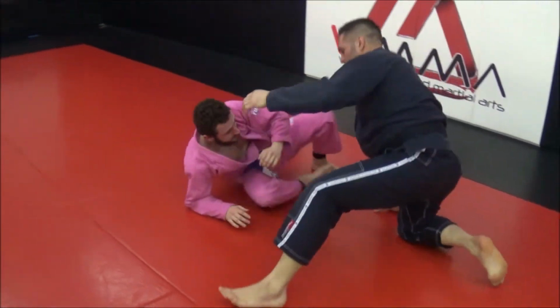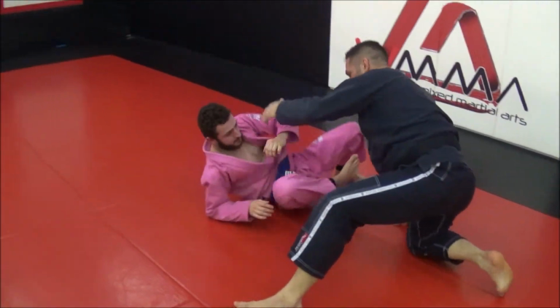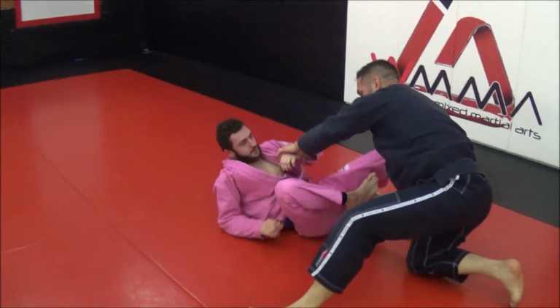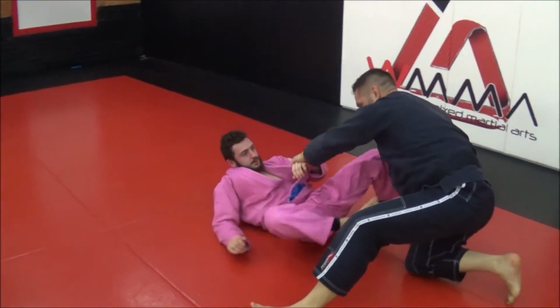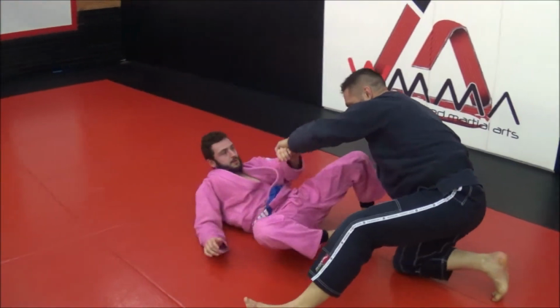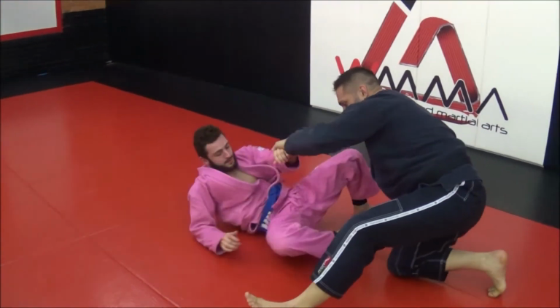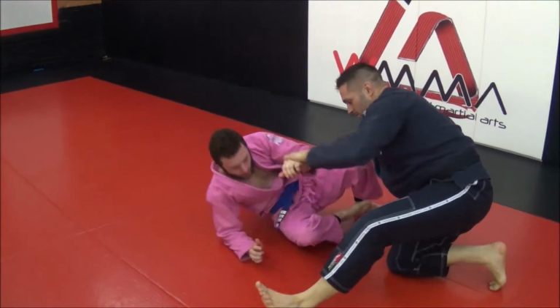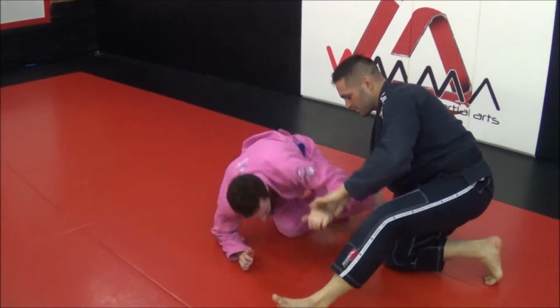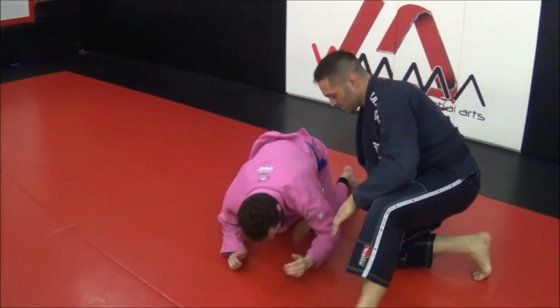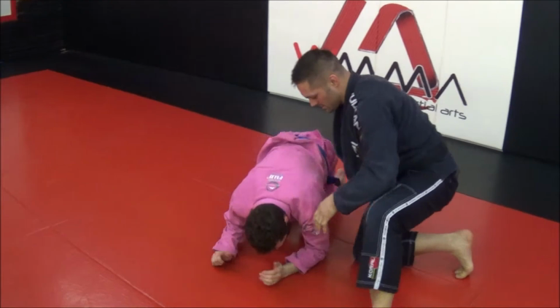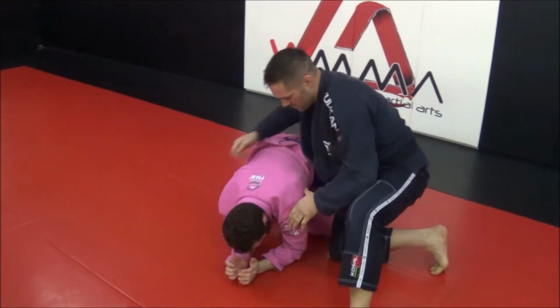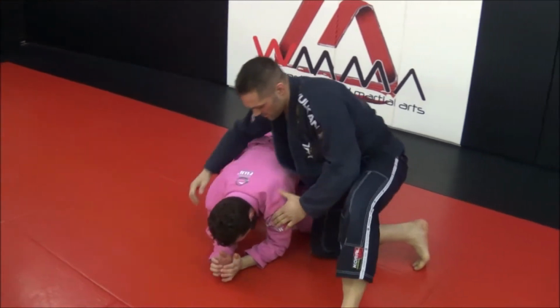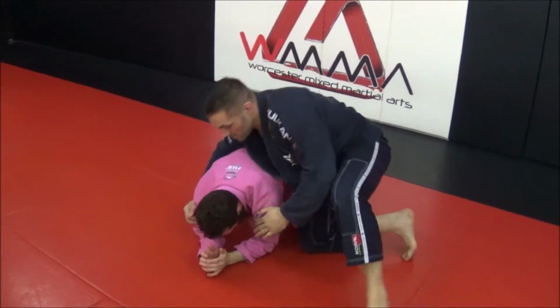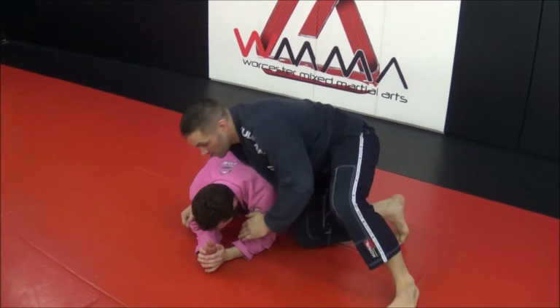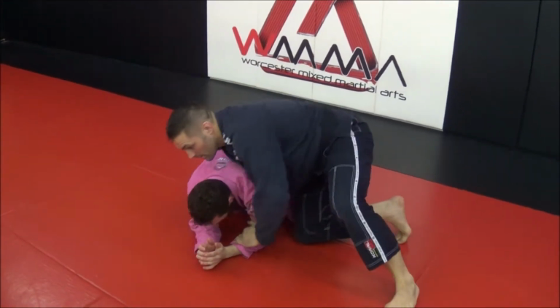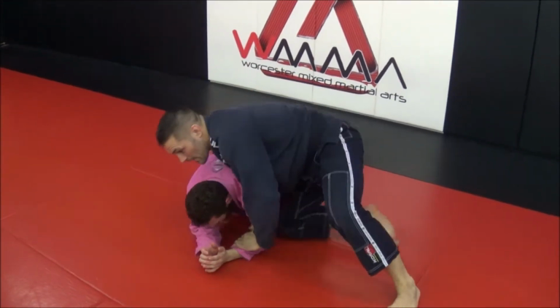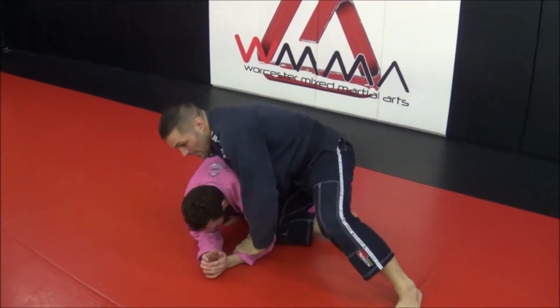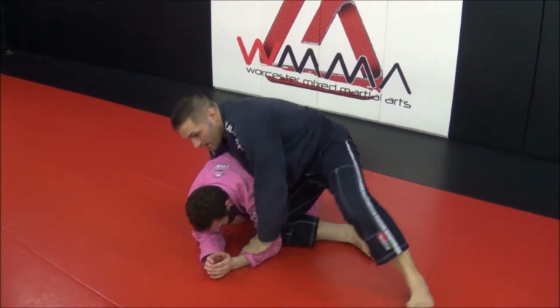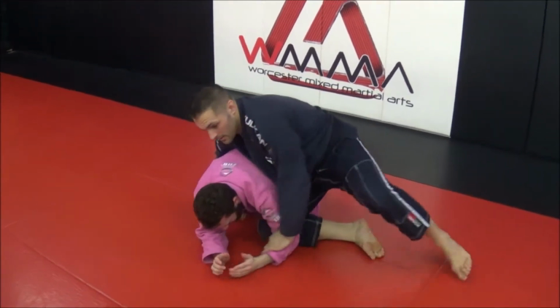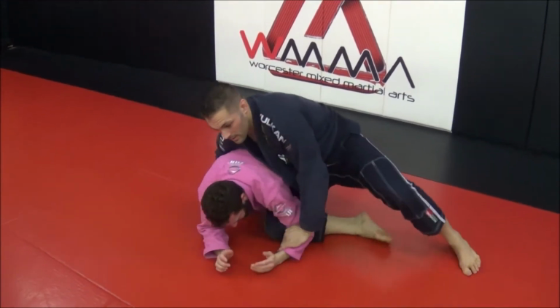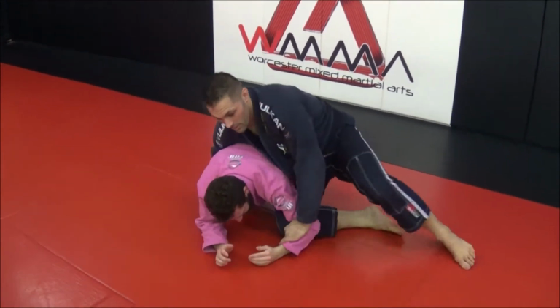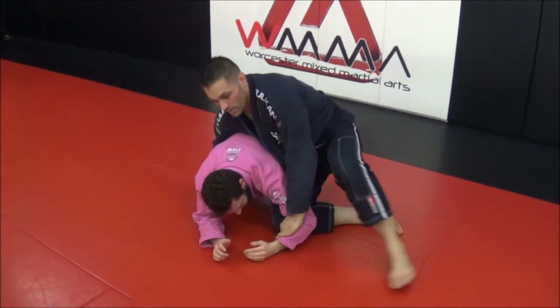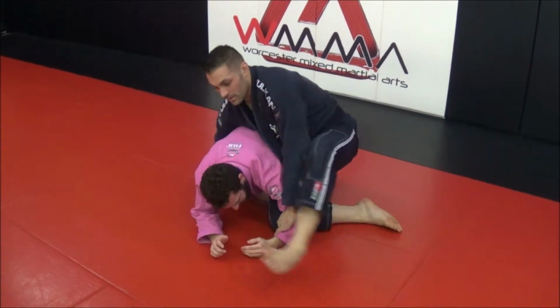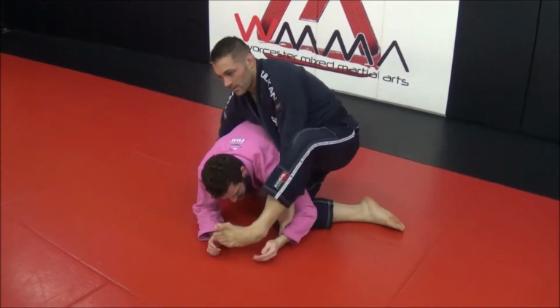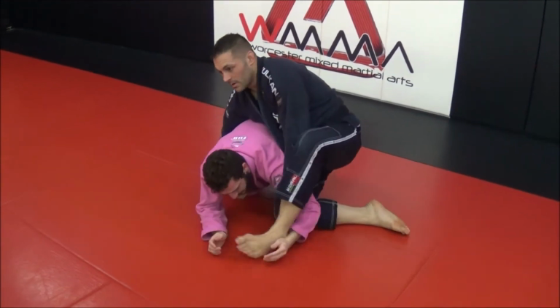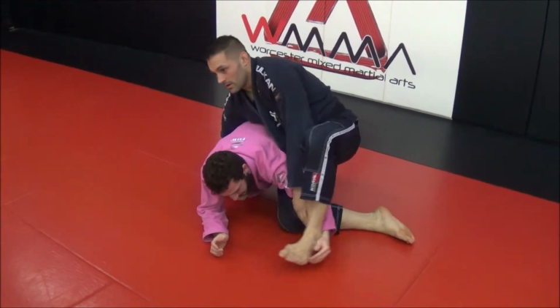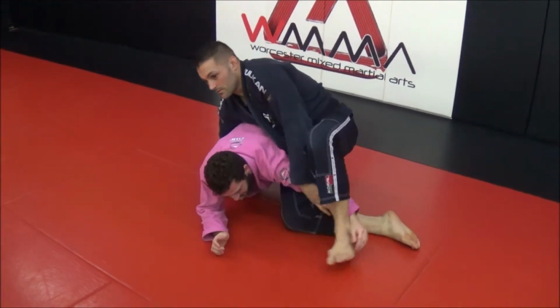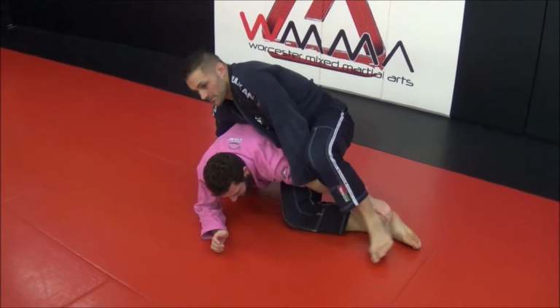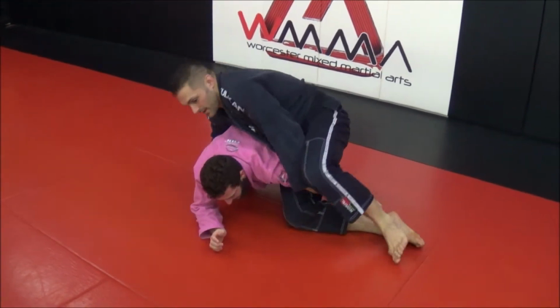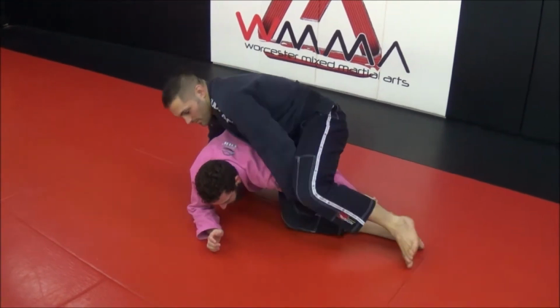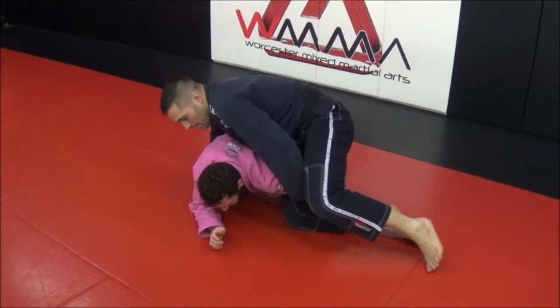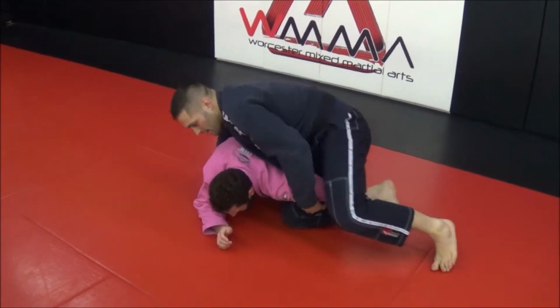Go past the turtle and hook. You grab it behind my leg.